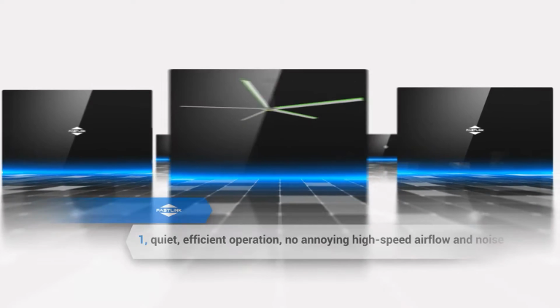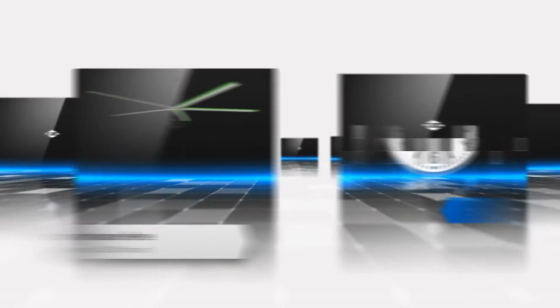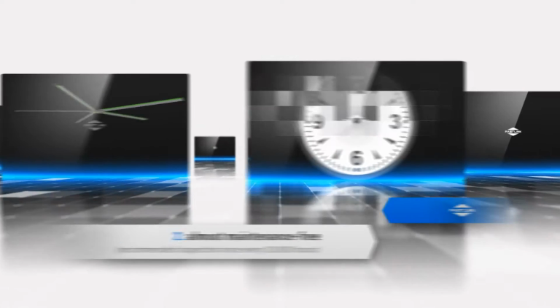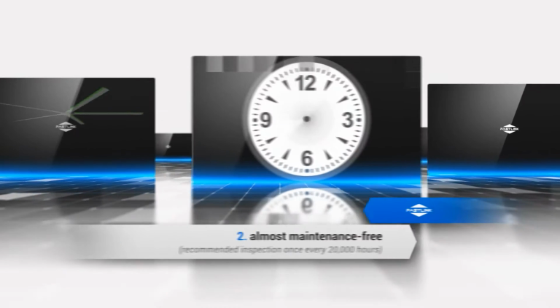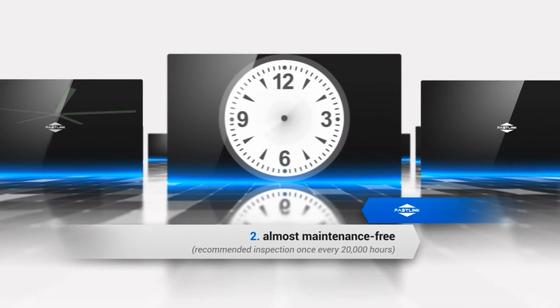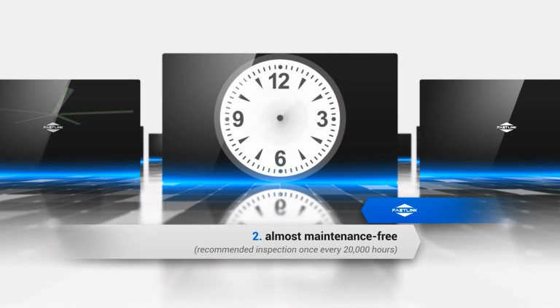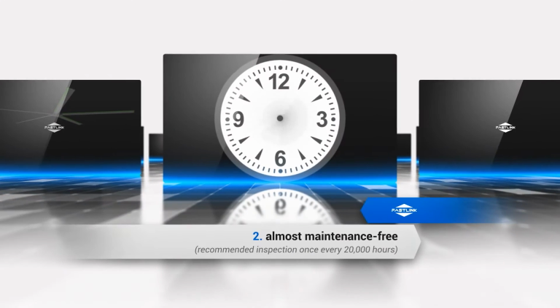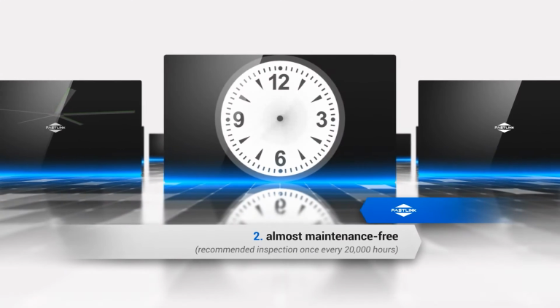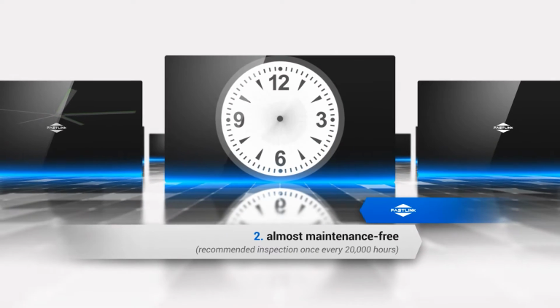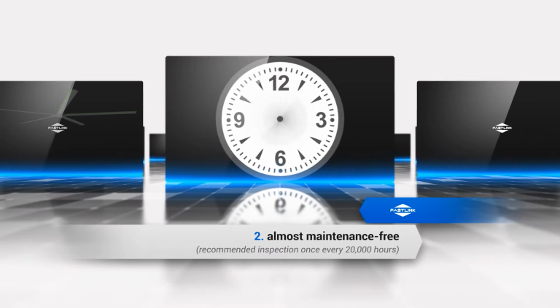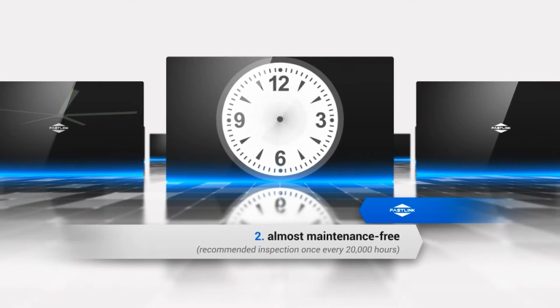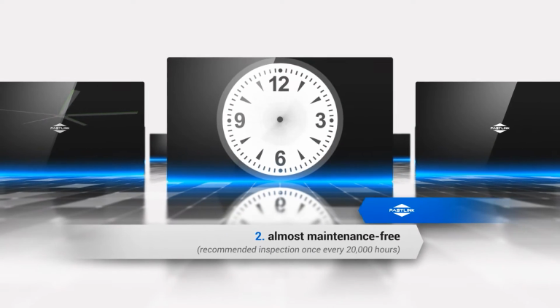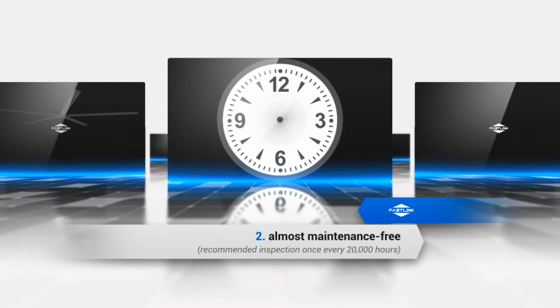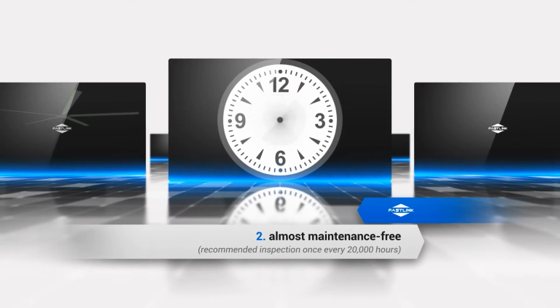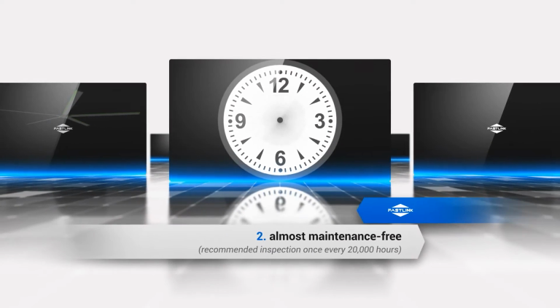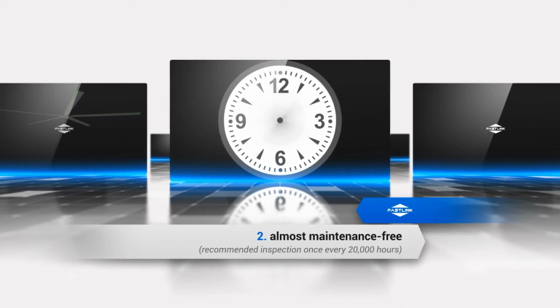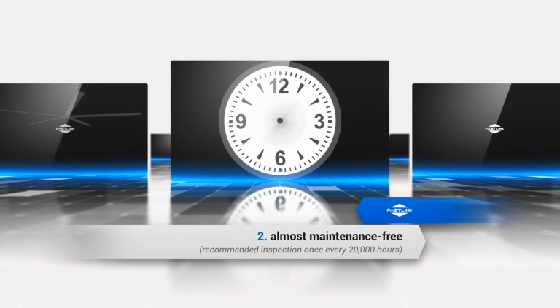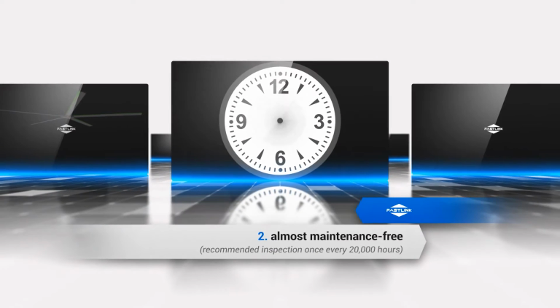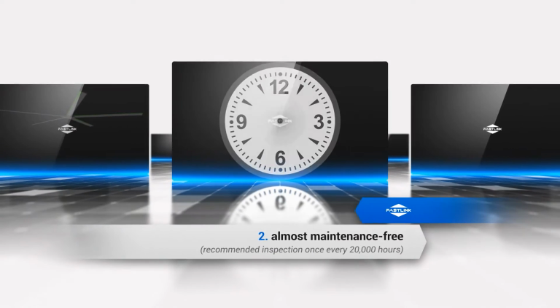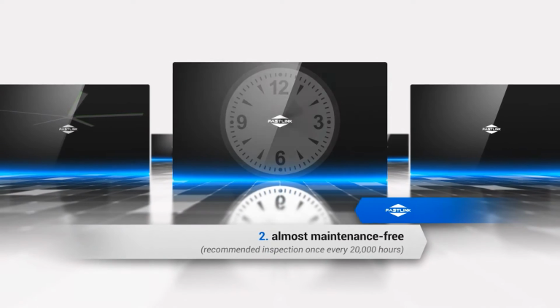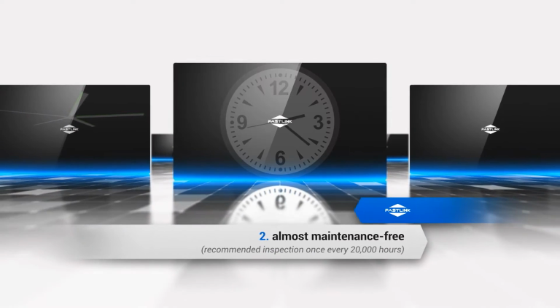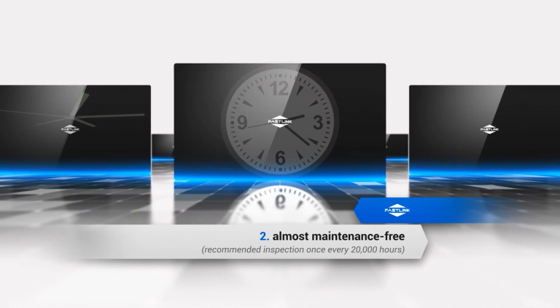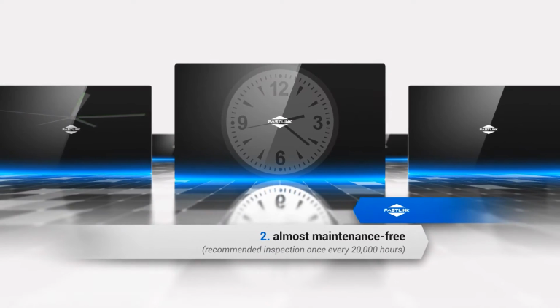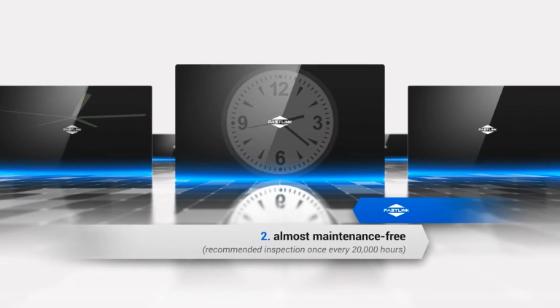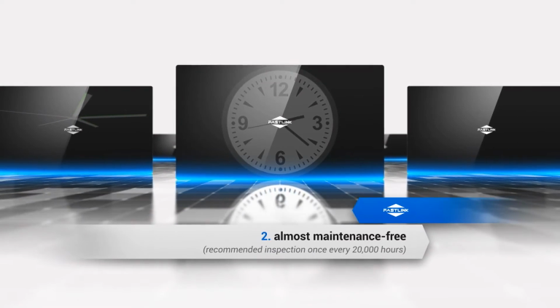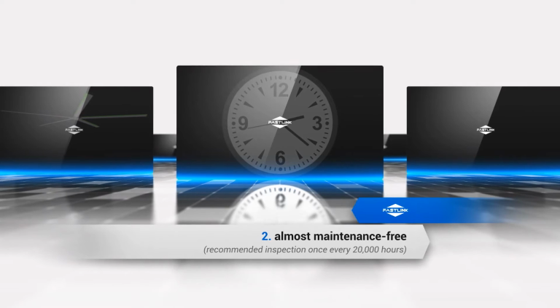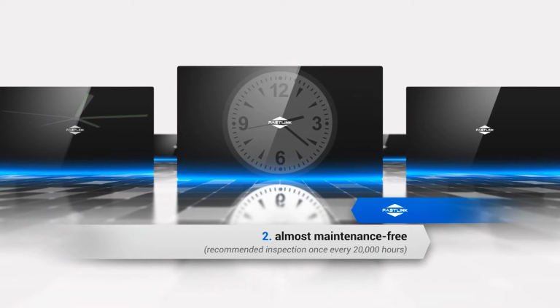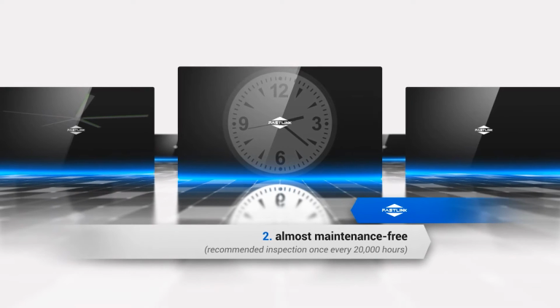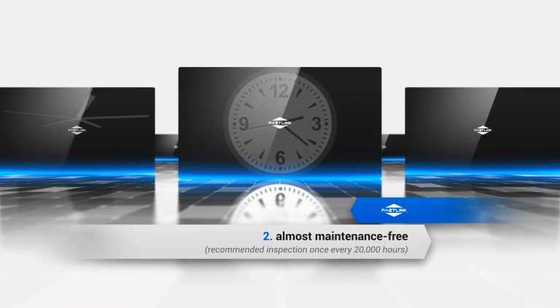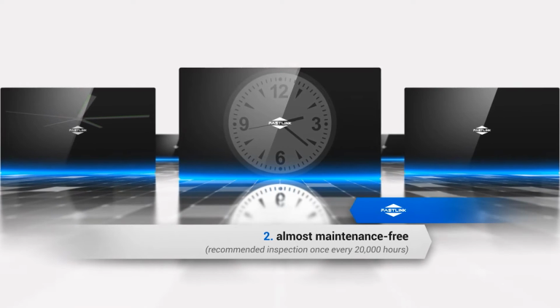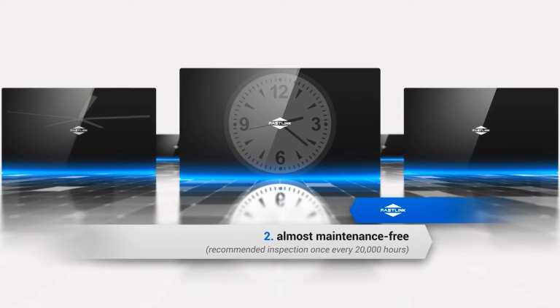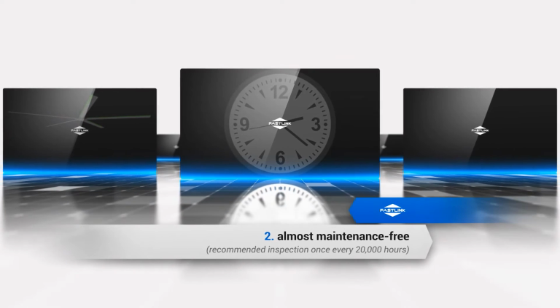Advantage 2: Almost maintenance-free. Recommended inspection is once every 20,000 hours.